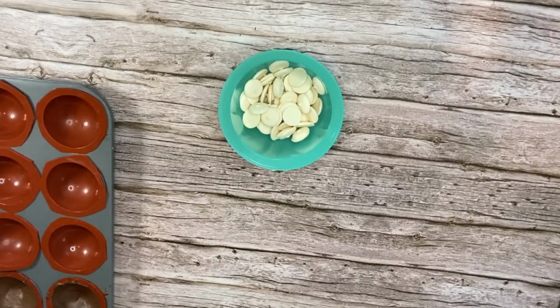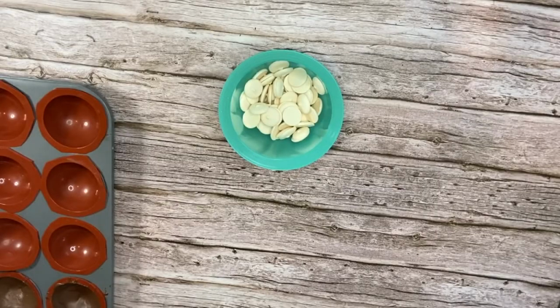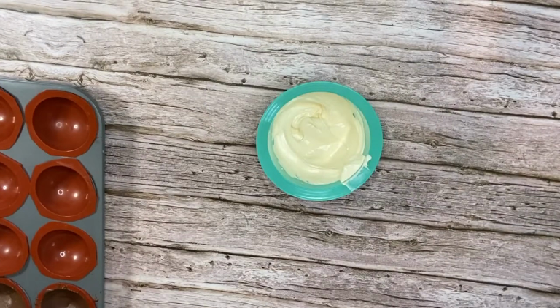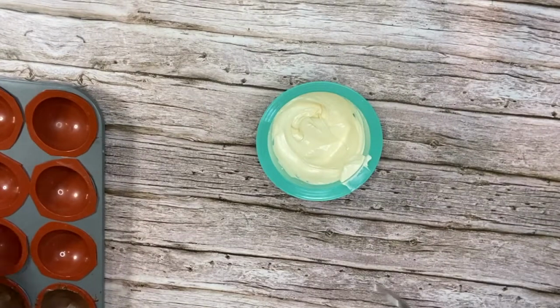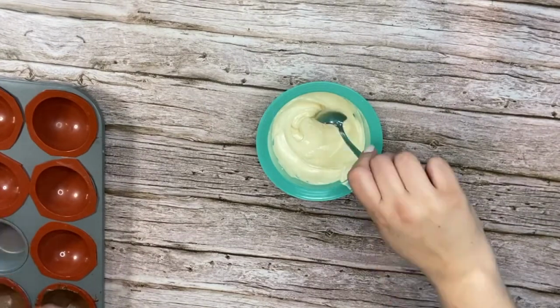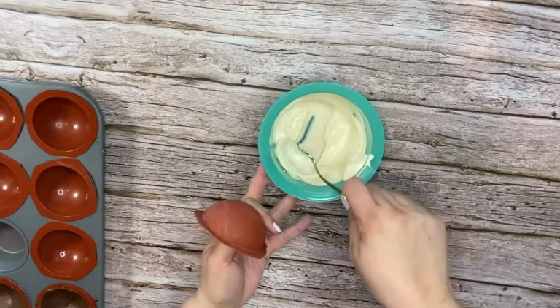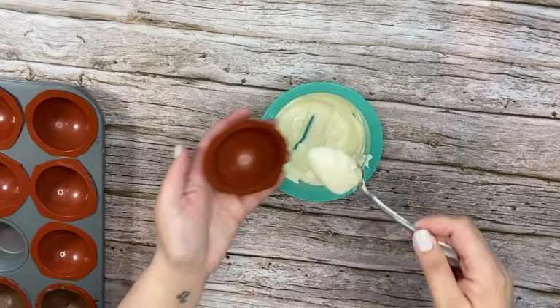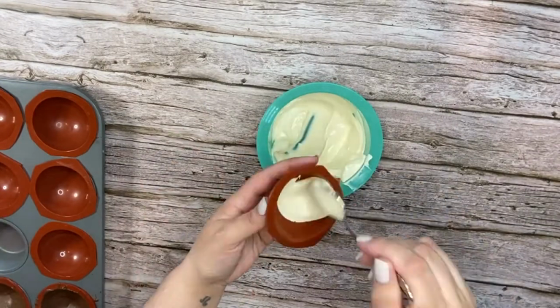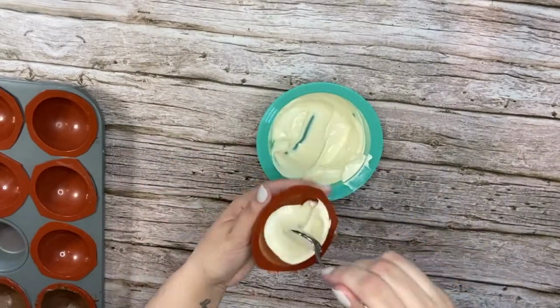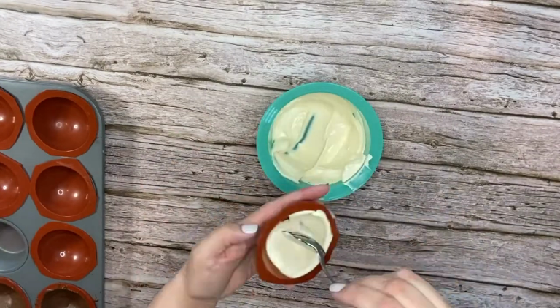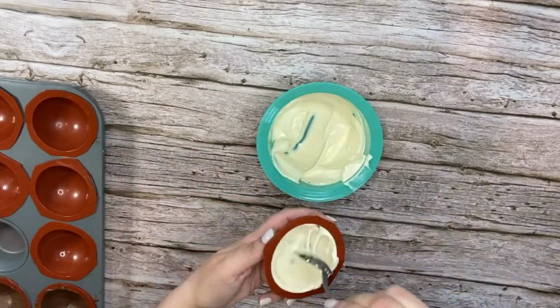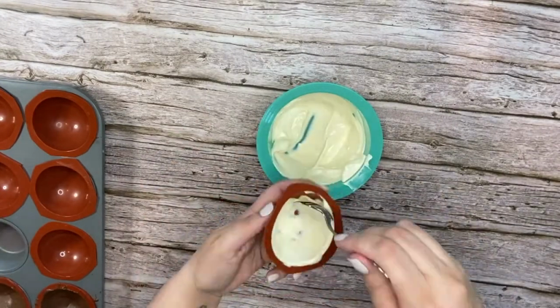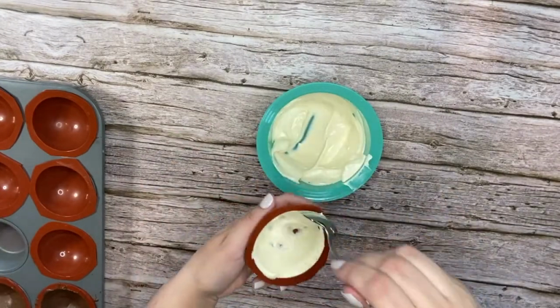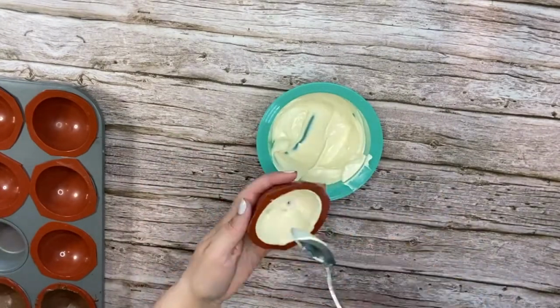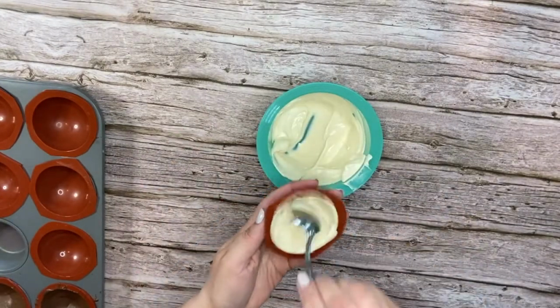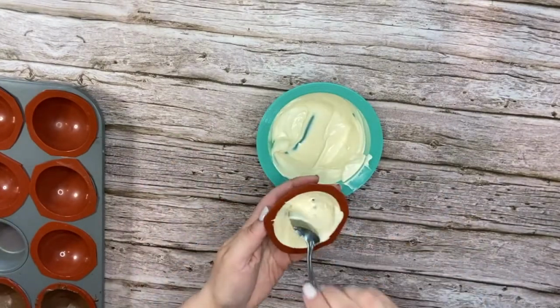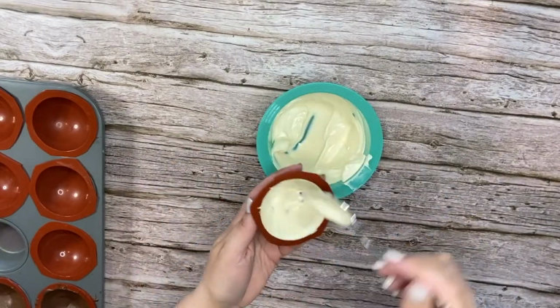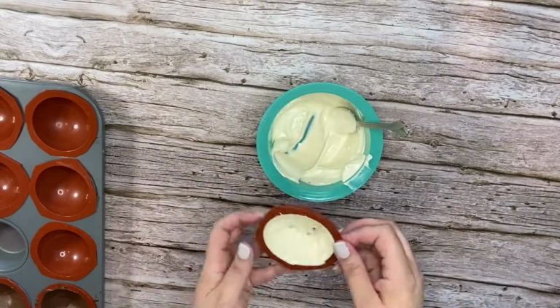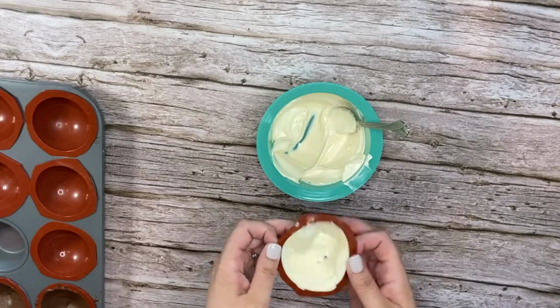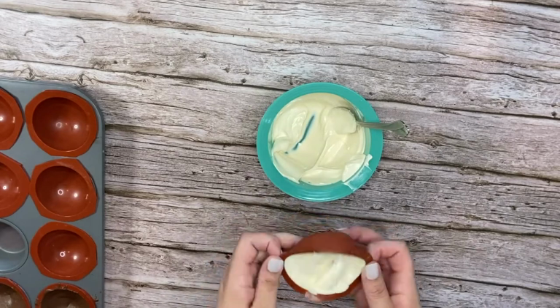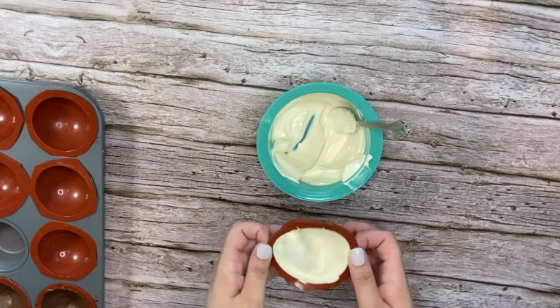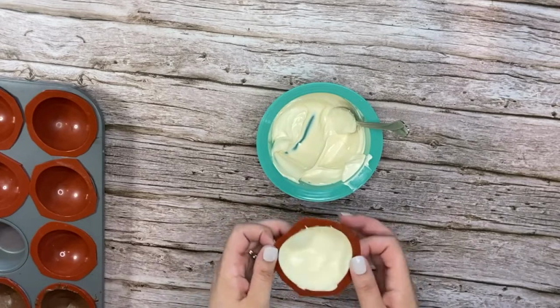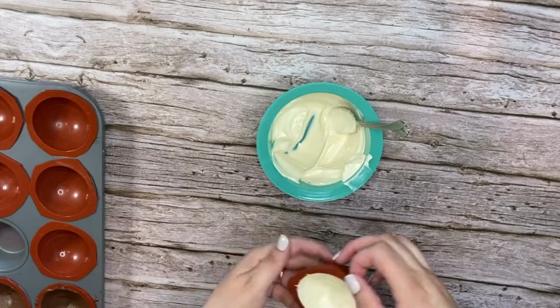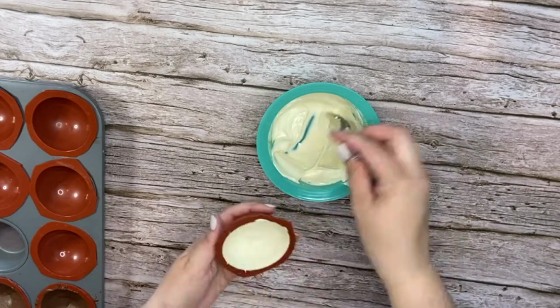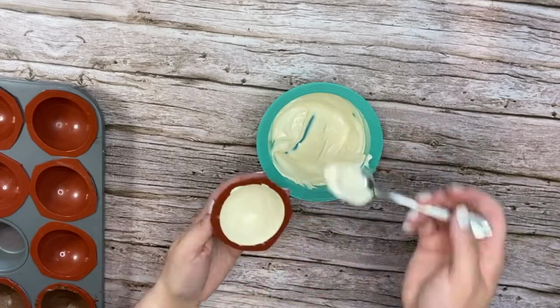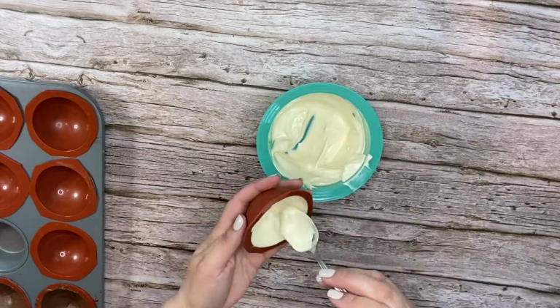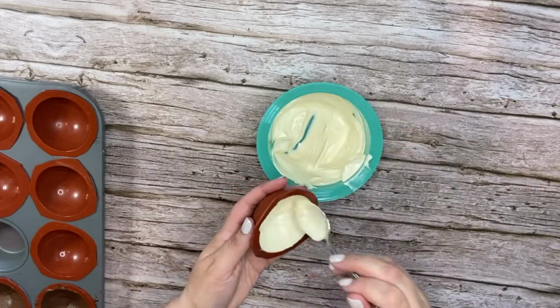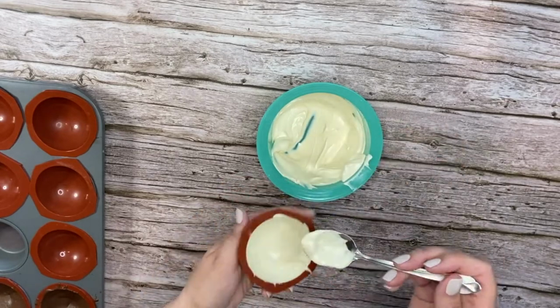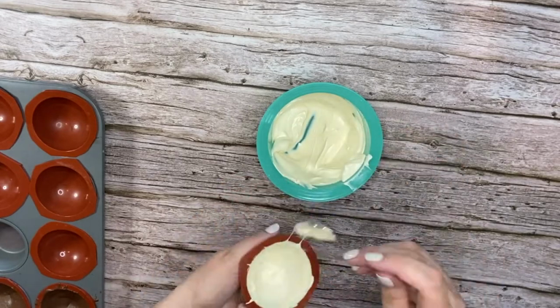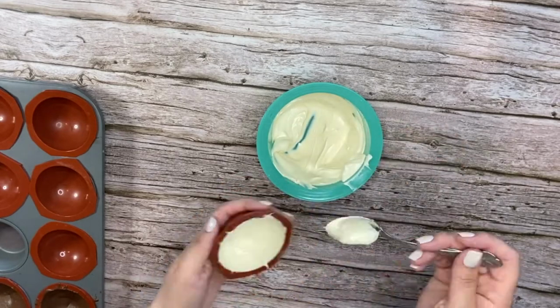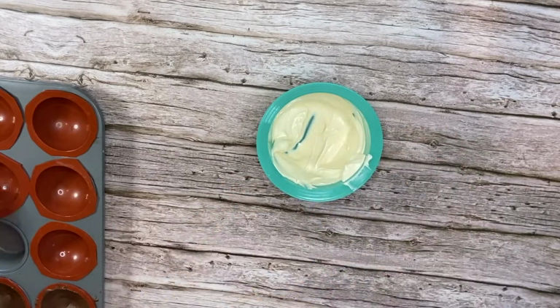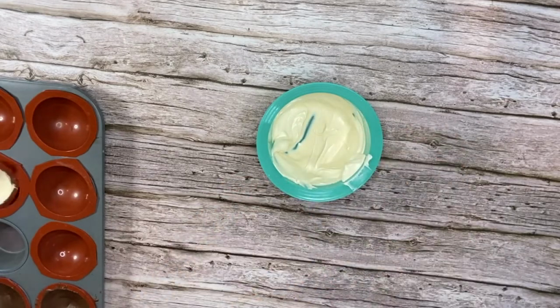For the white melts, you want to melt them in the microwave and put them in the silicone cups the same way we did the chocolate ones.